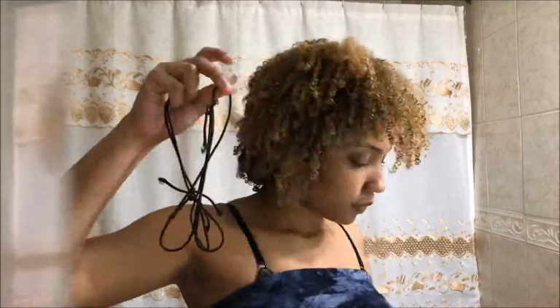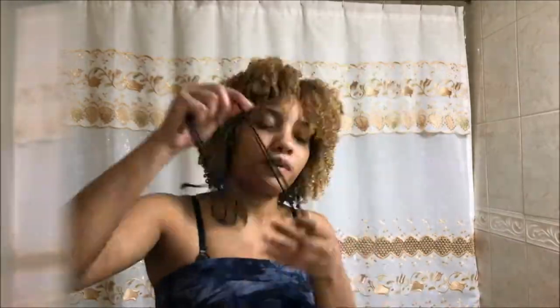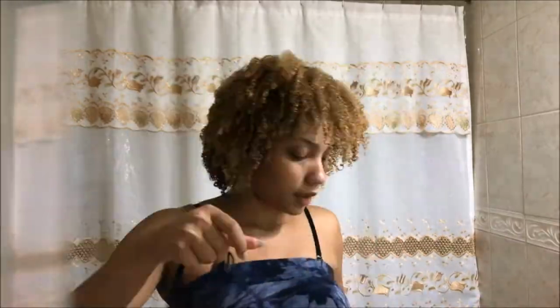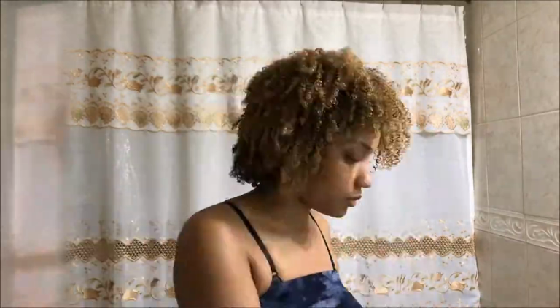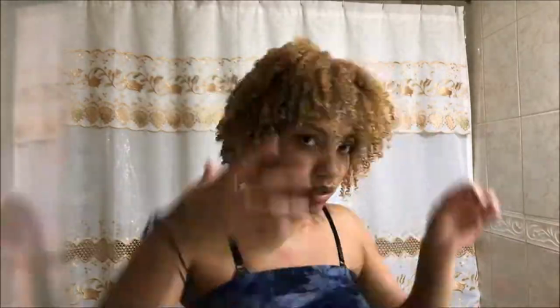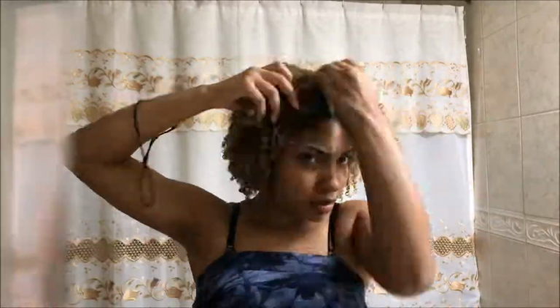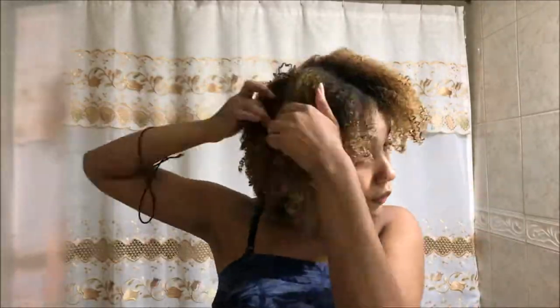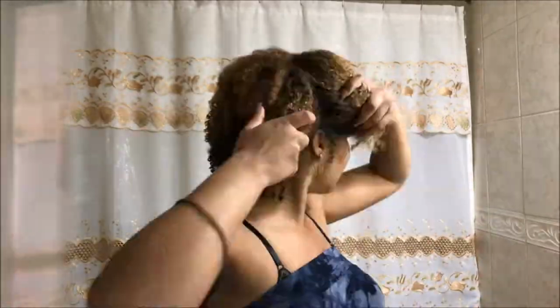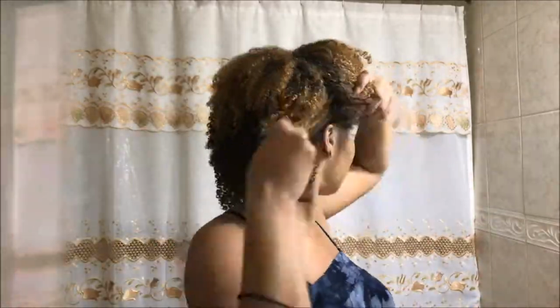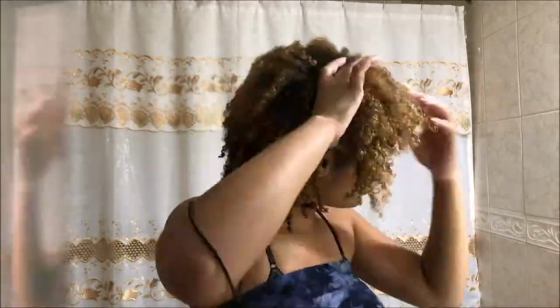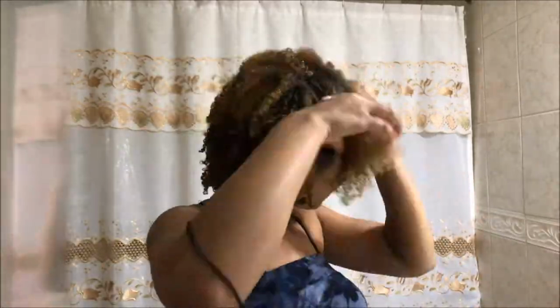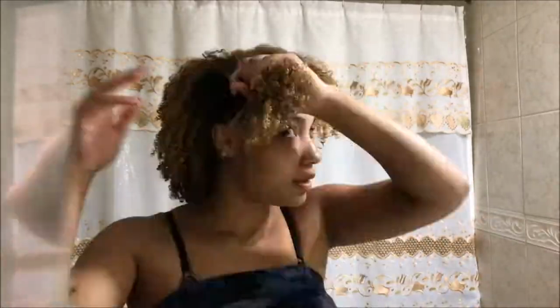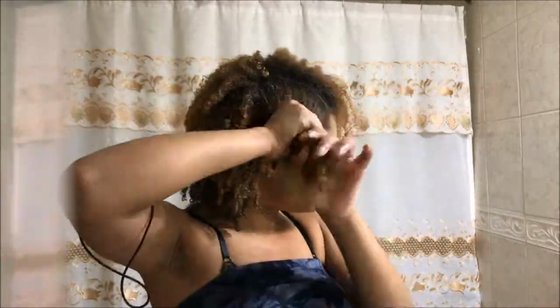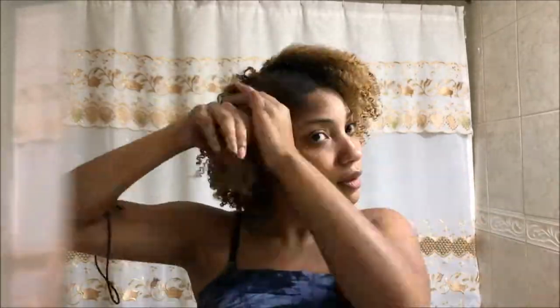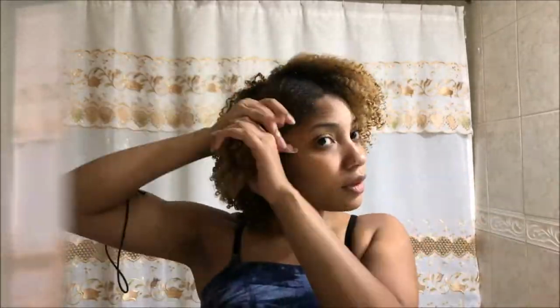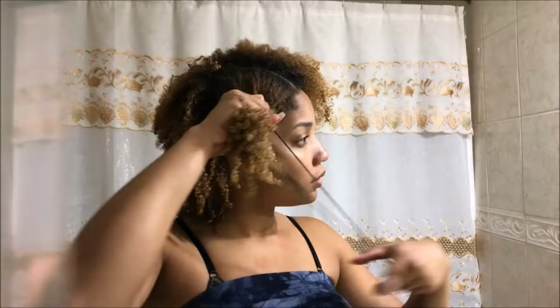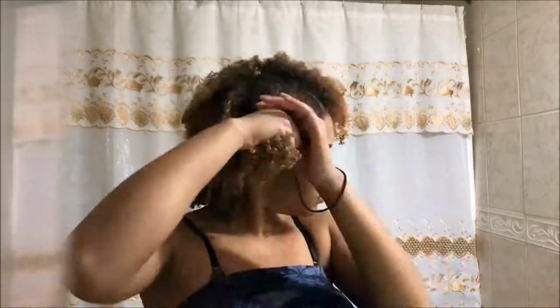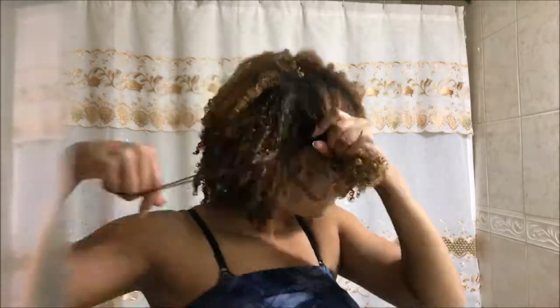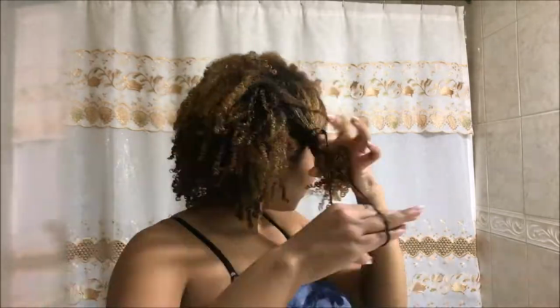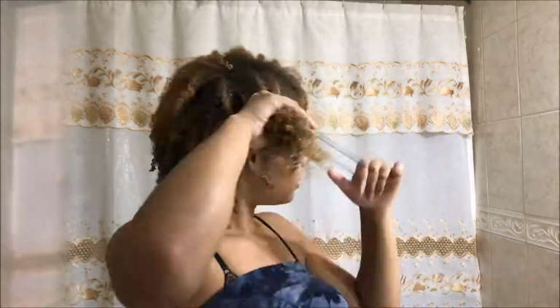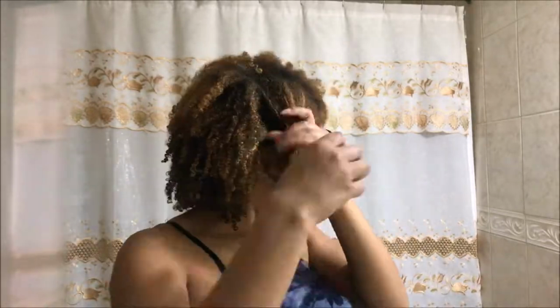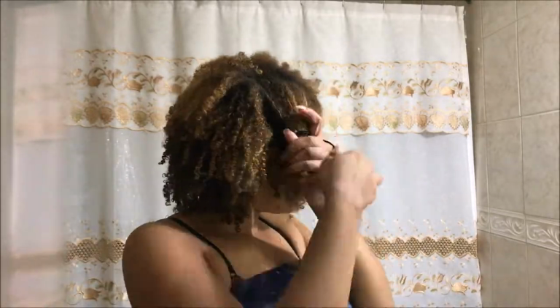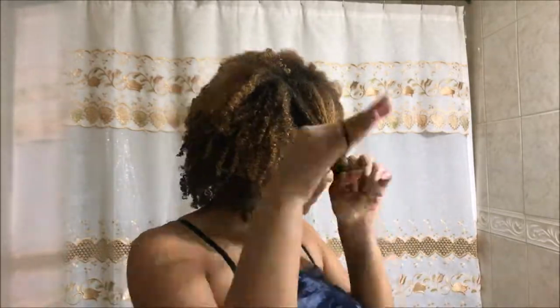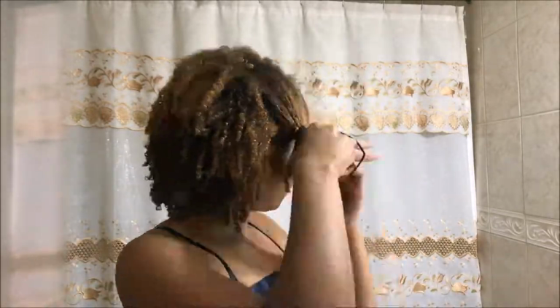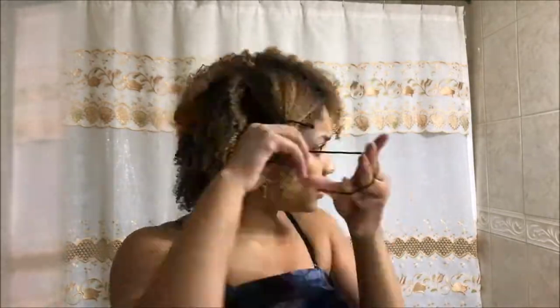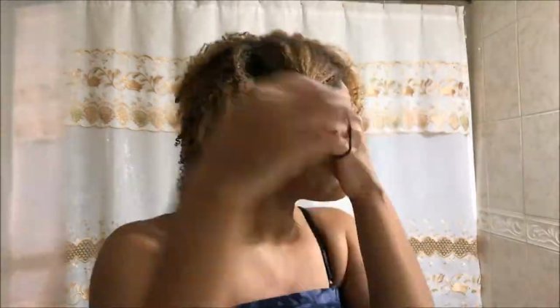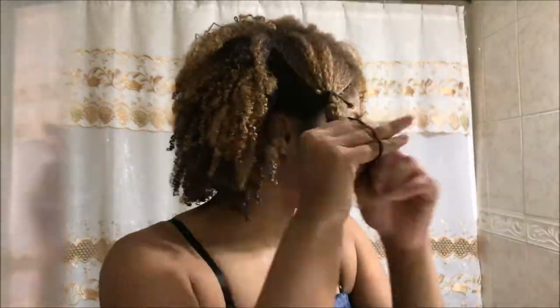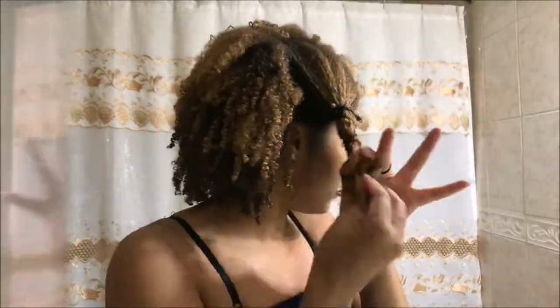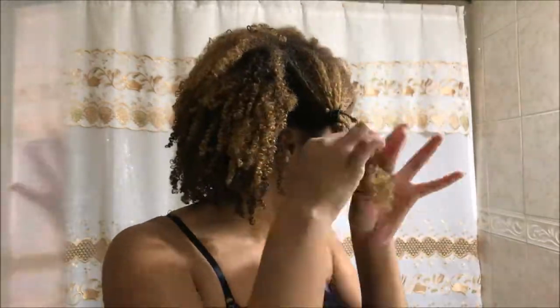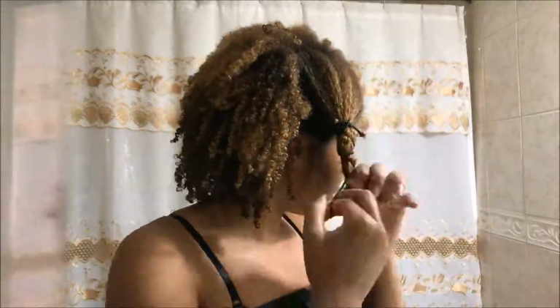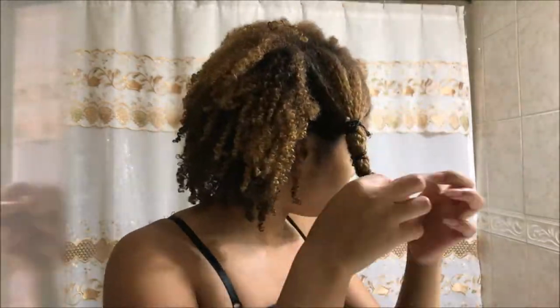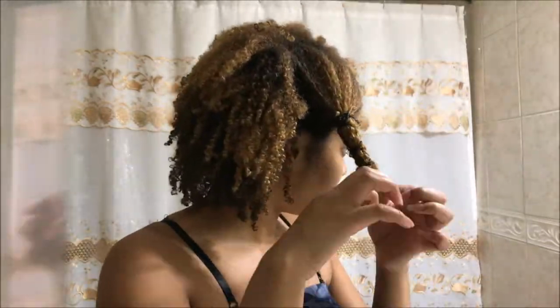Okay, so here I am just doing the banding method to prepare my hair for the next day and stretch it out.